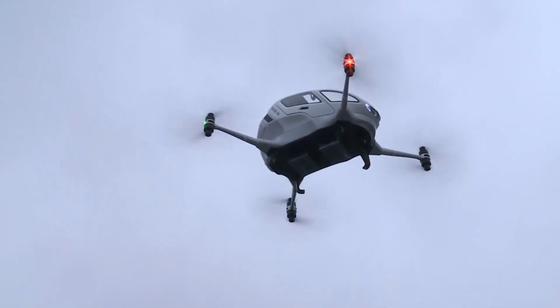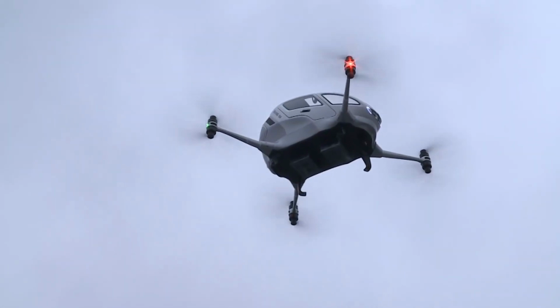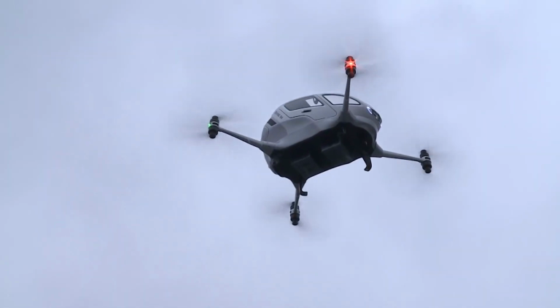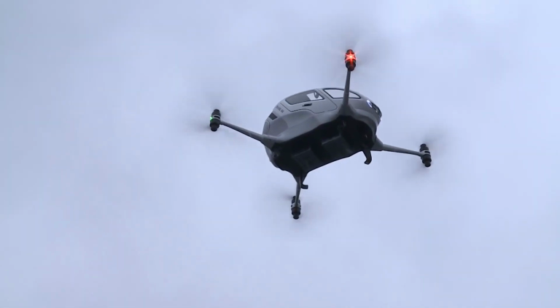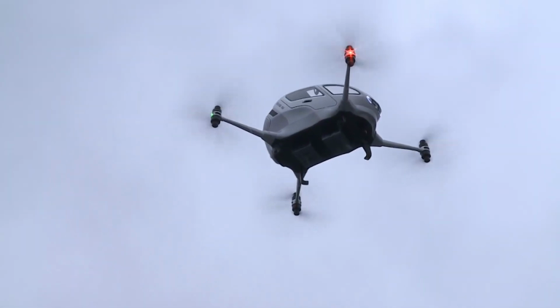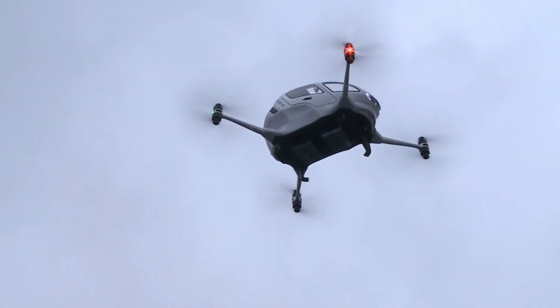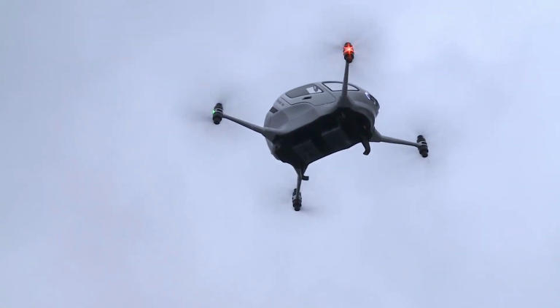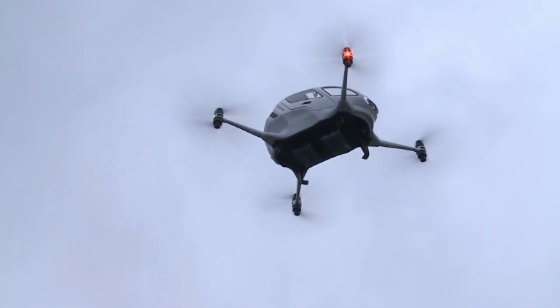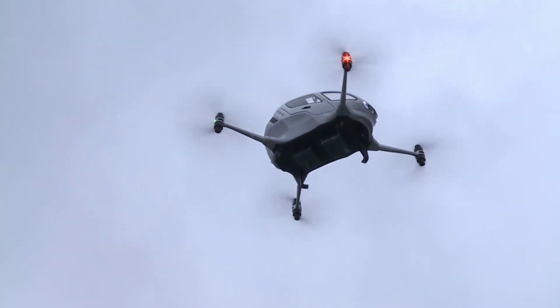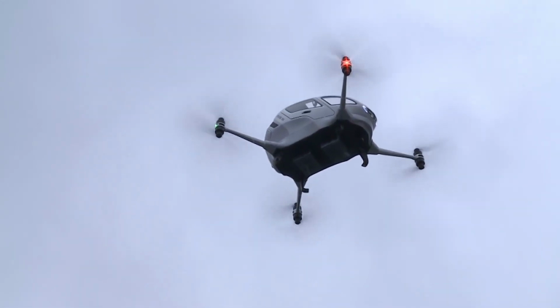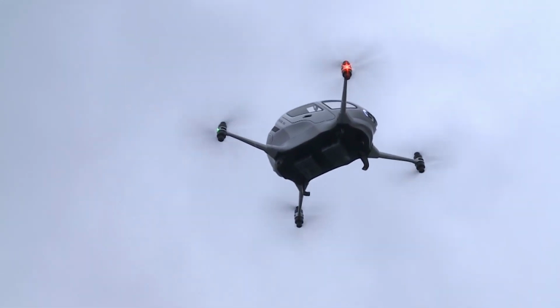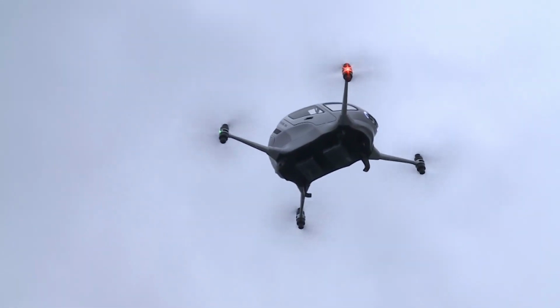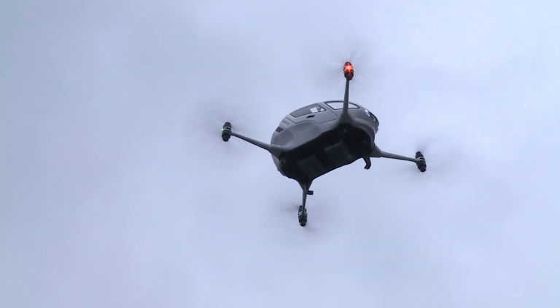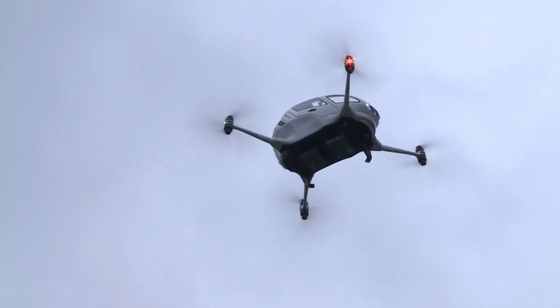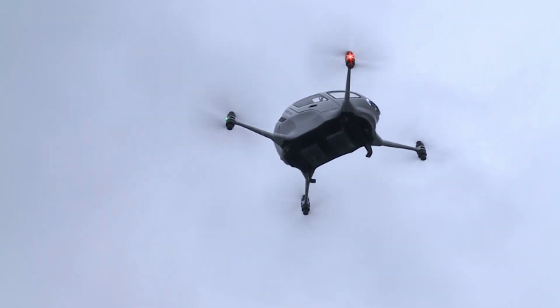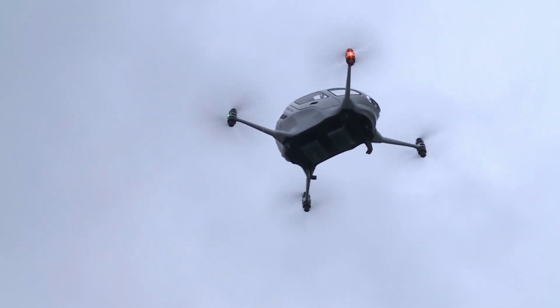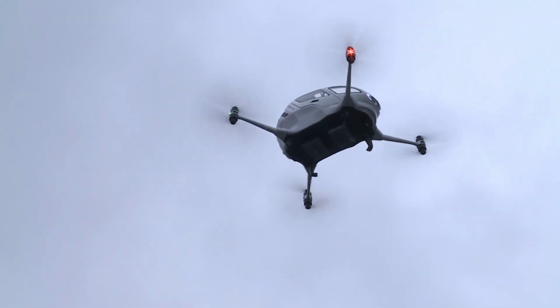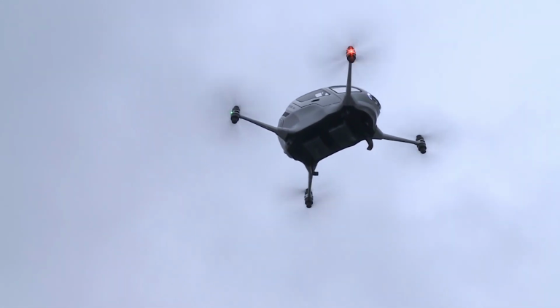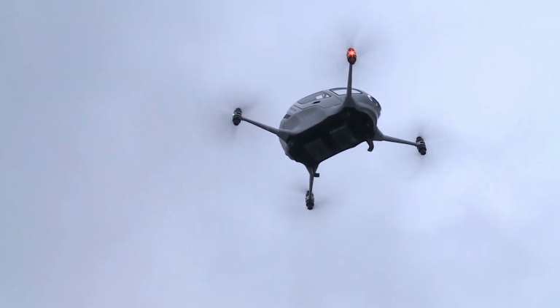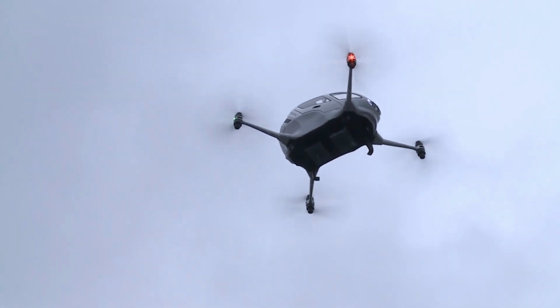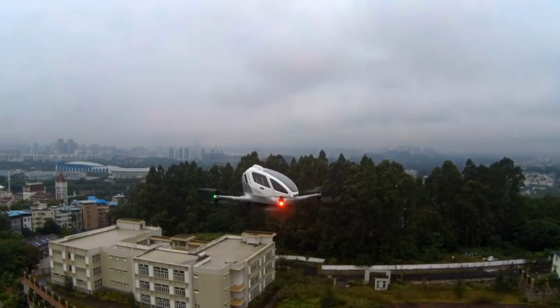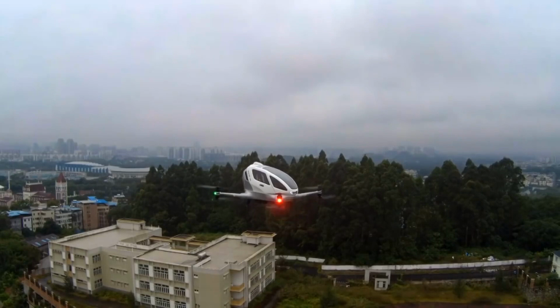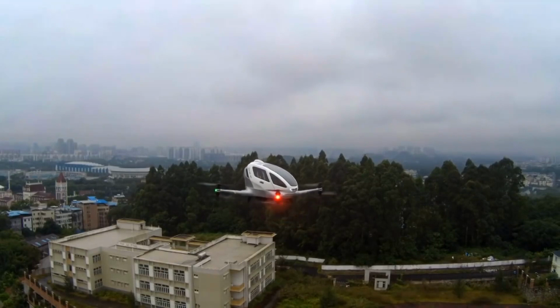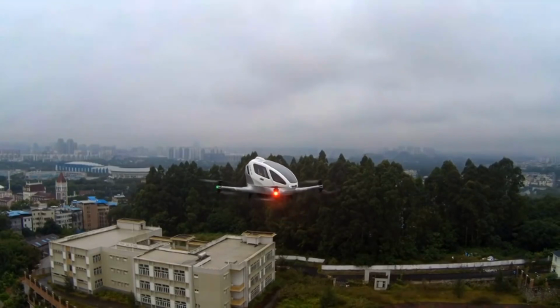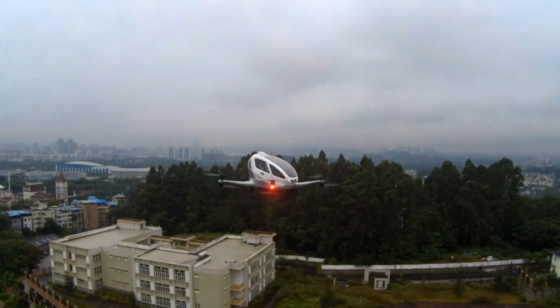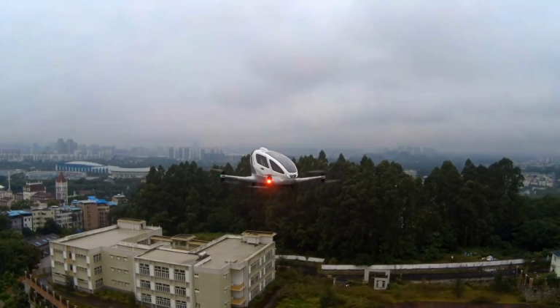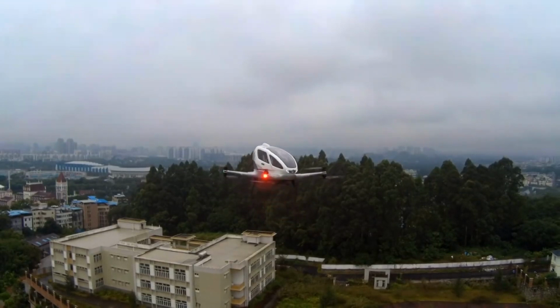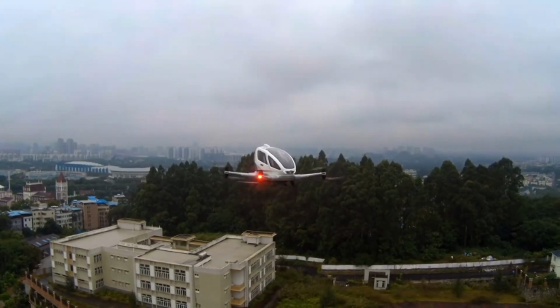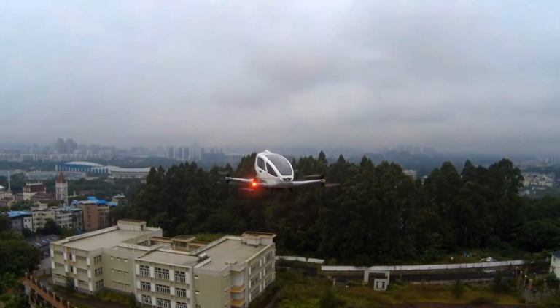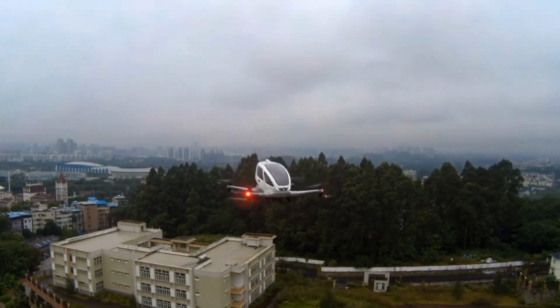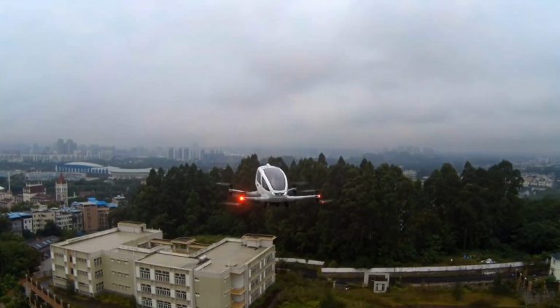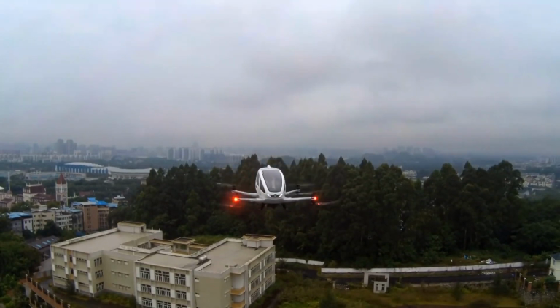Additionally, it is equipped with an automatic navigation system, which eliminates the requirement for a professional pilot.